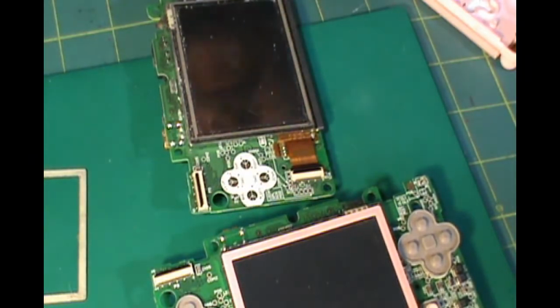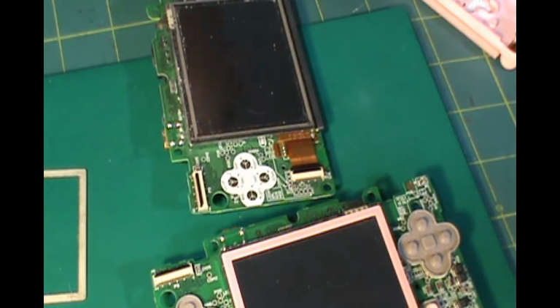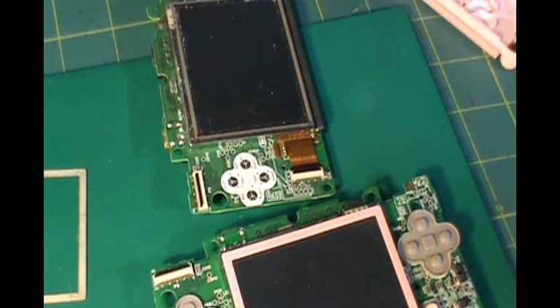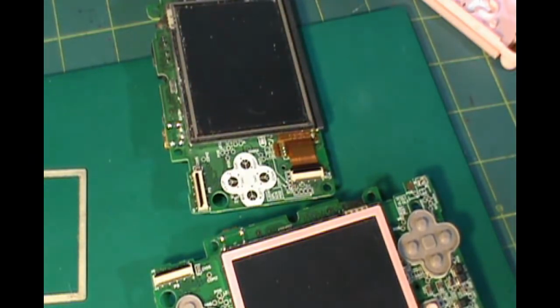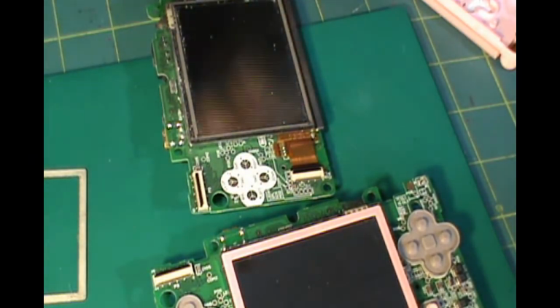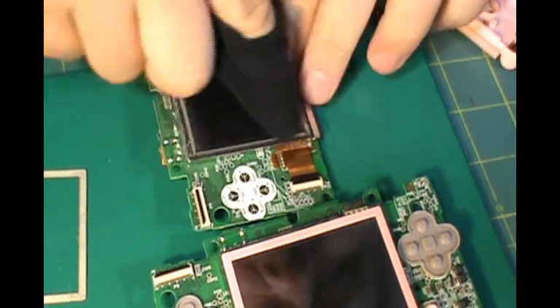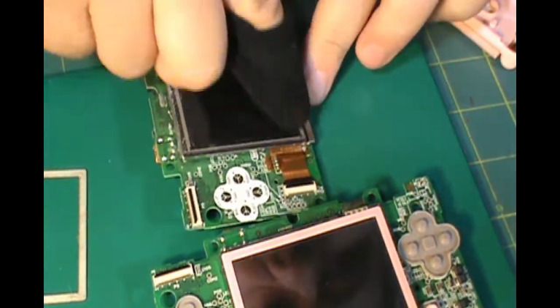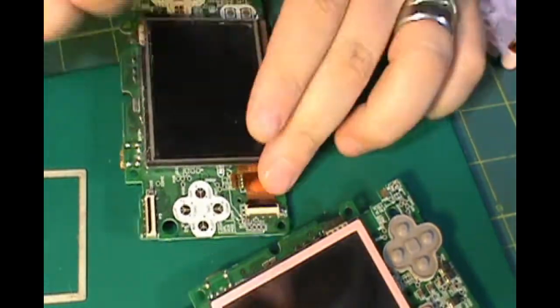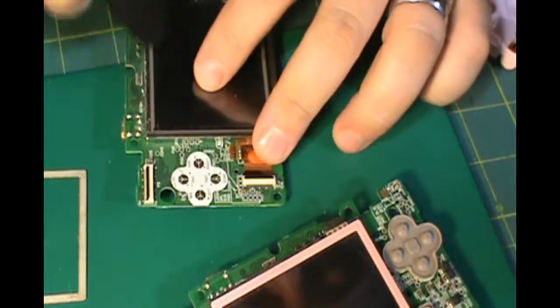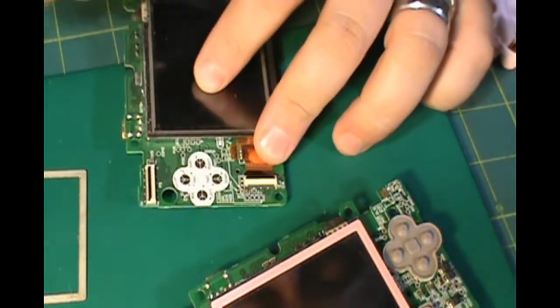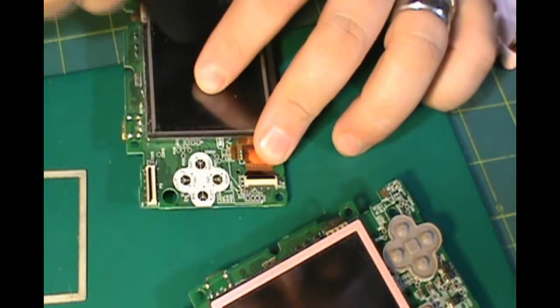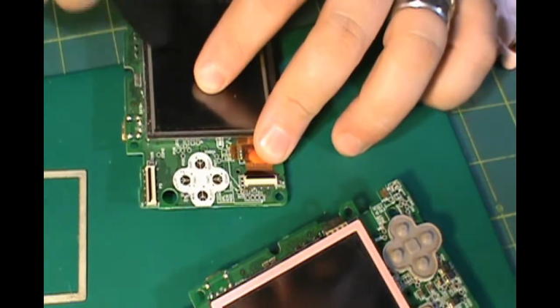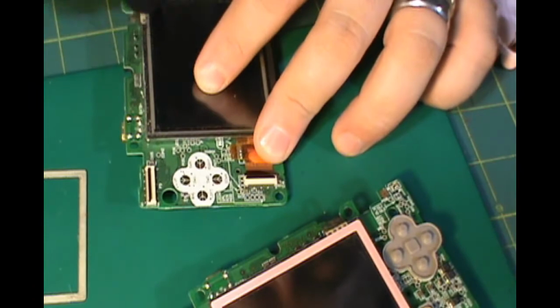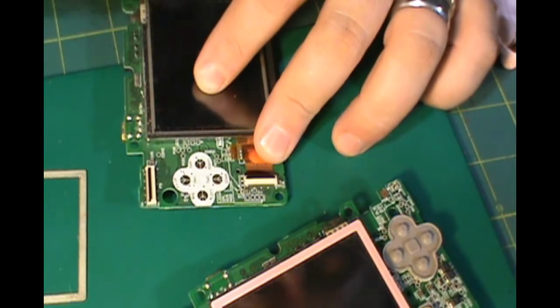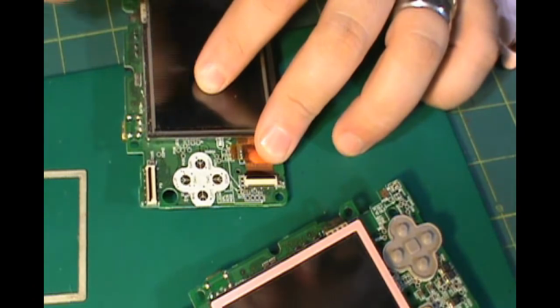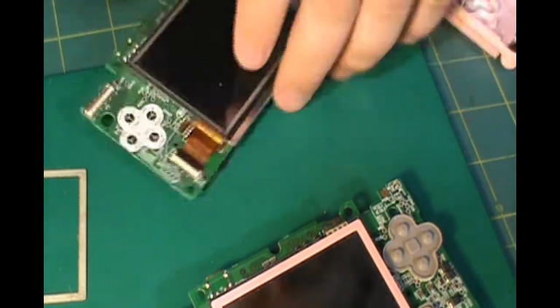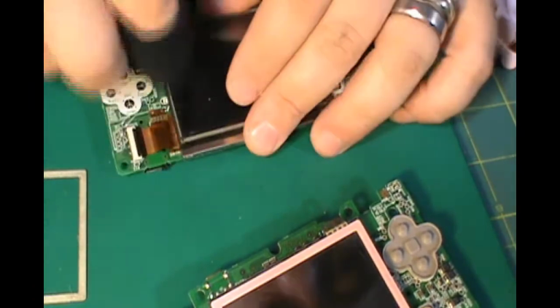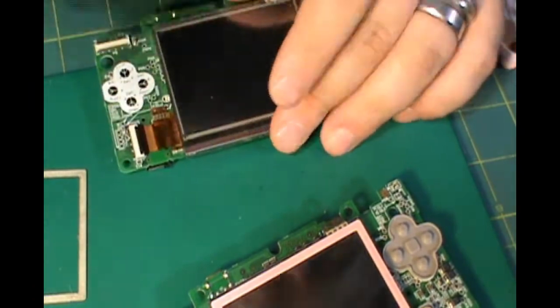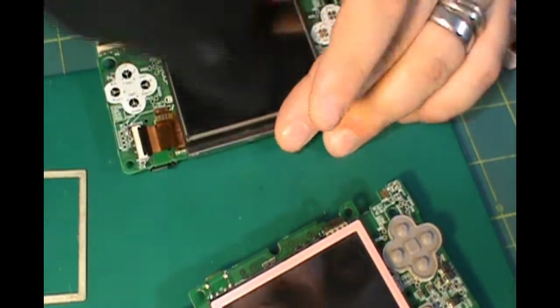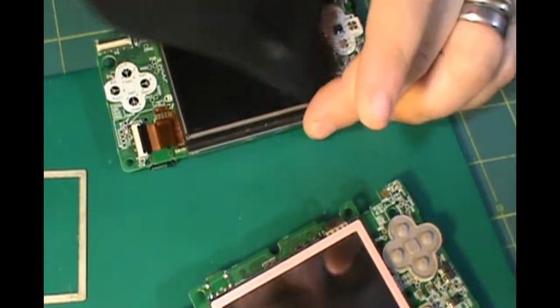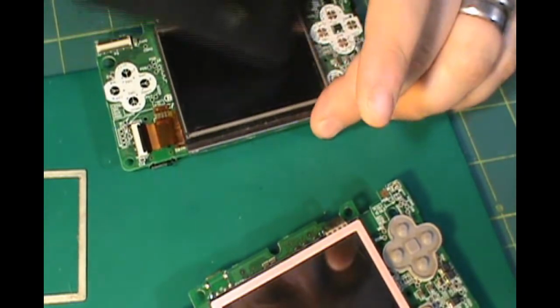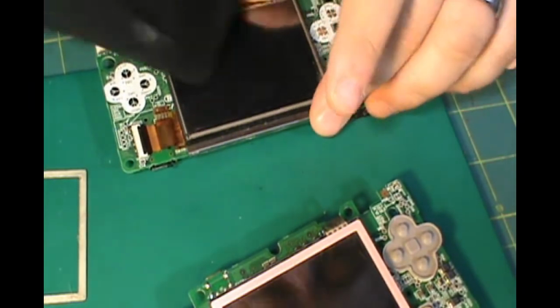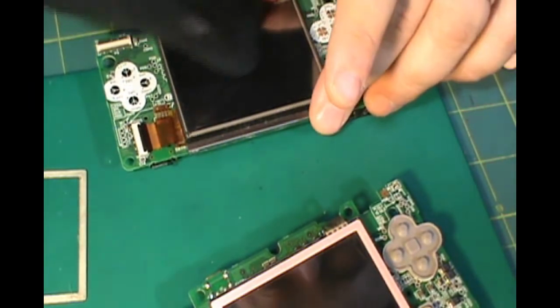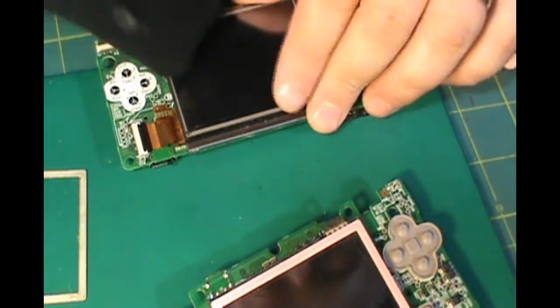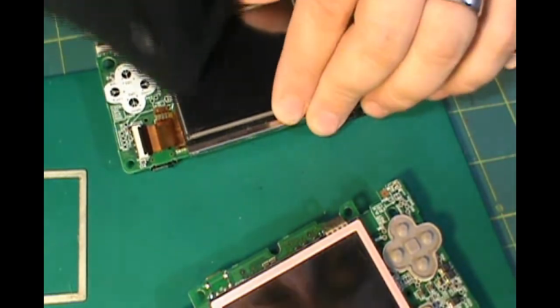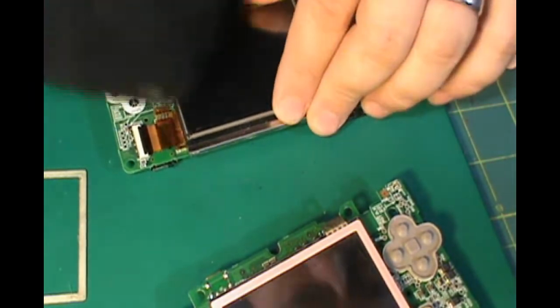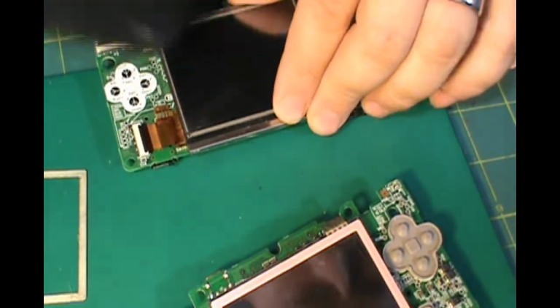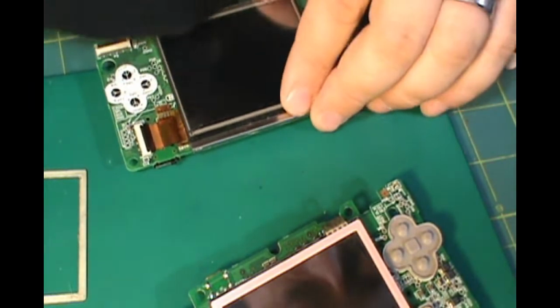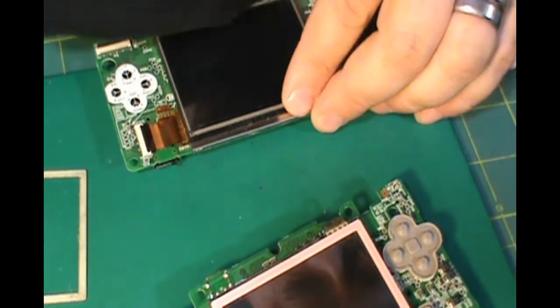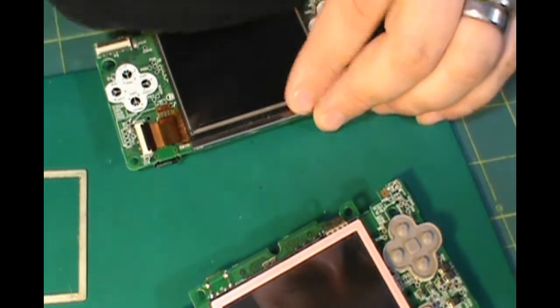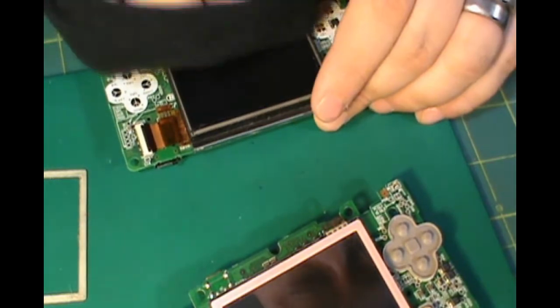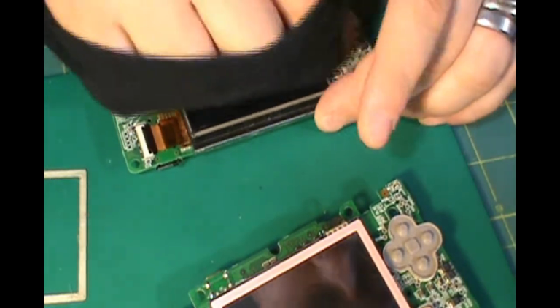You can see the screen on the one that I'm keeping was quite dirty, so I'm just giving it a quick wipe.